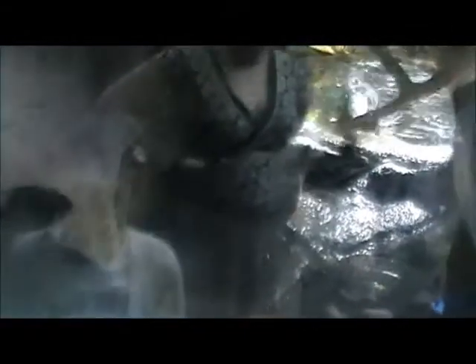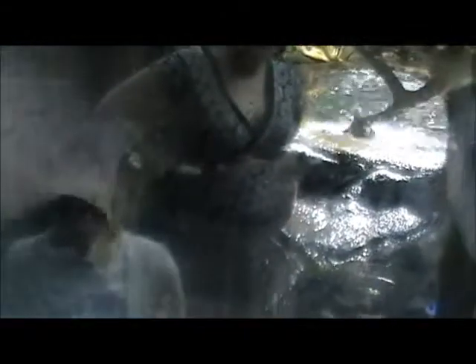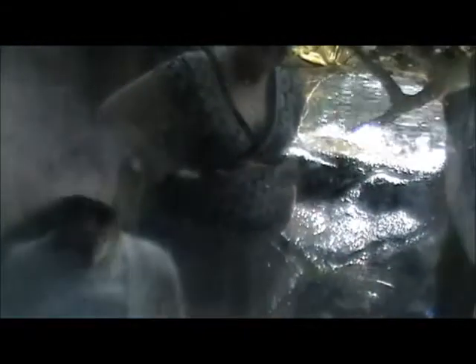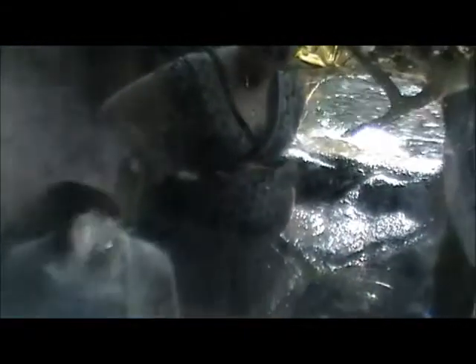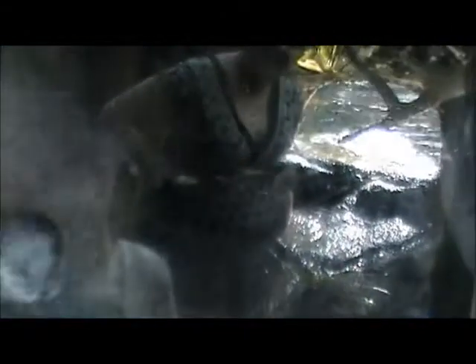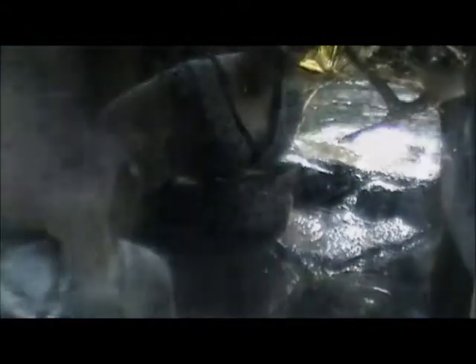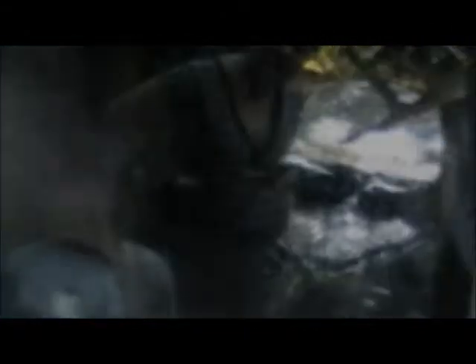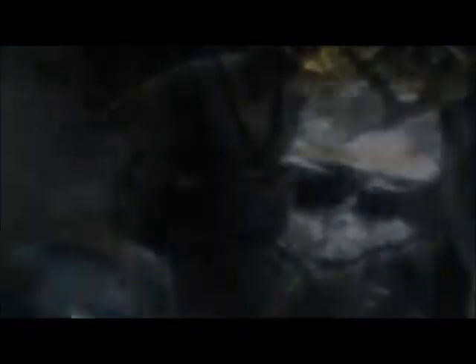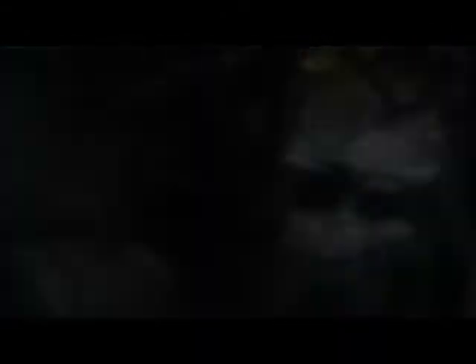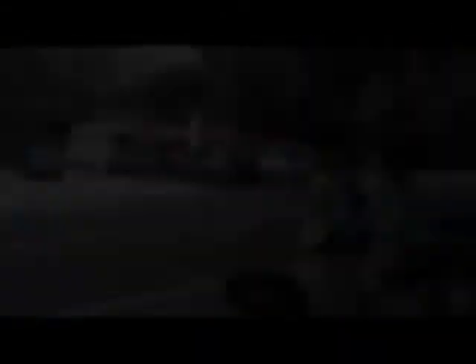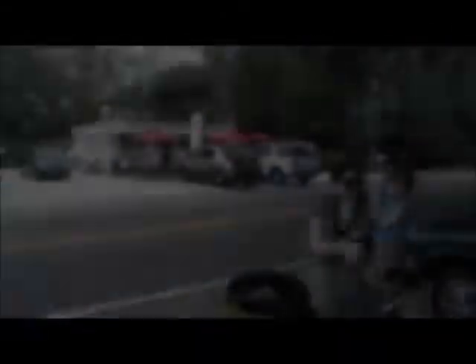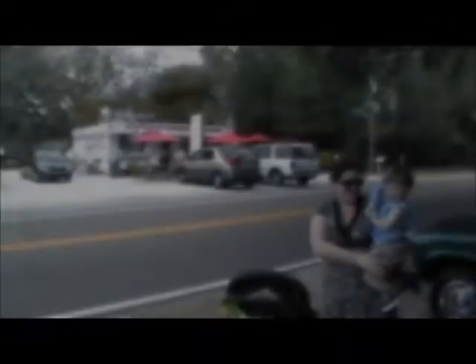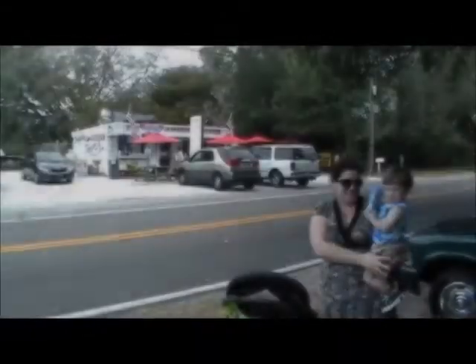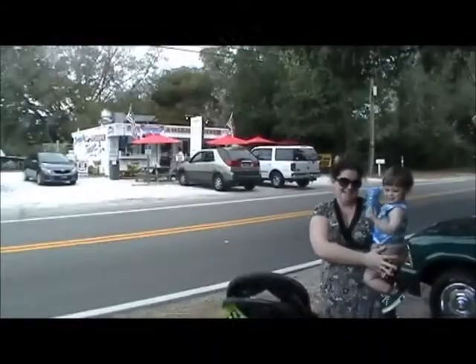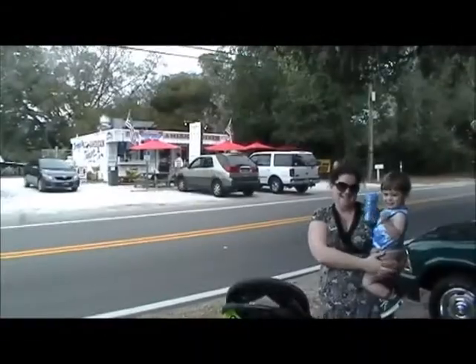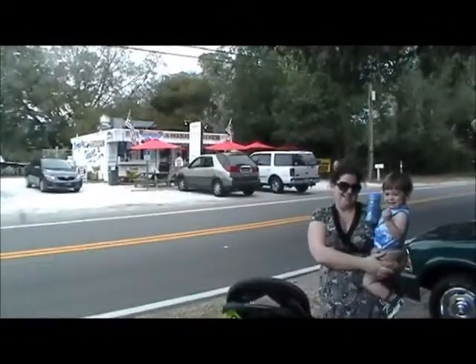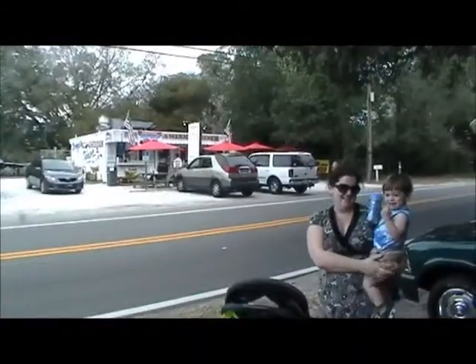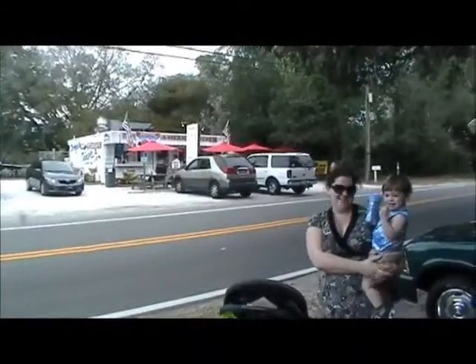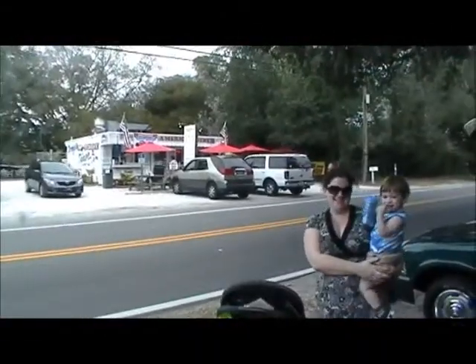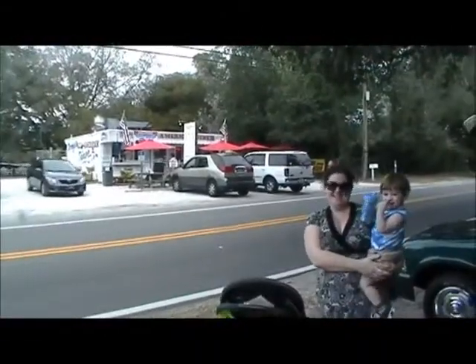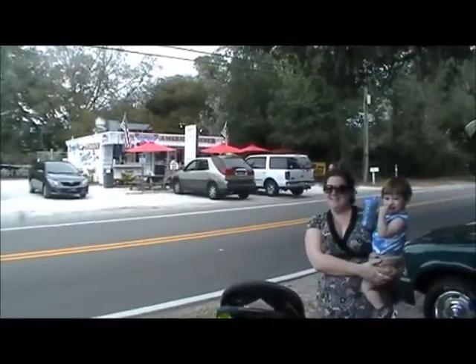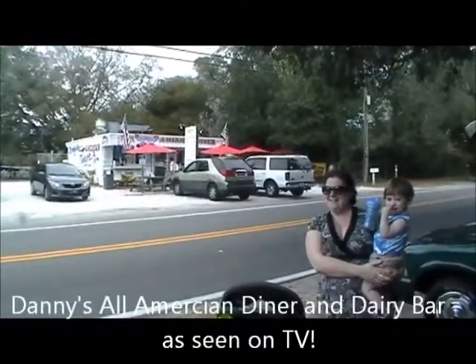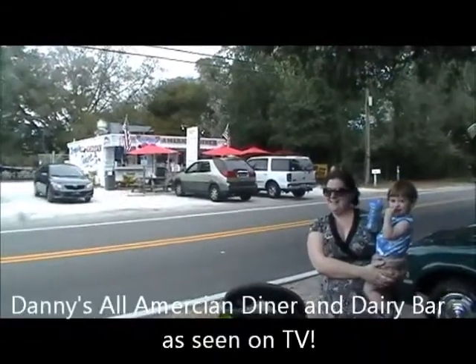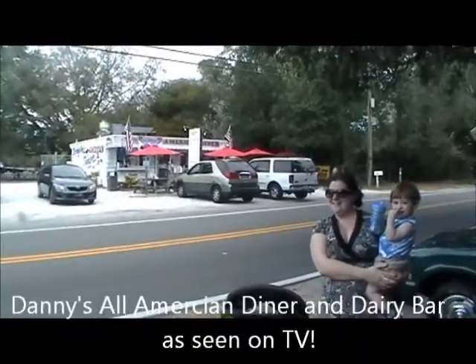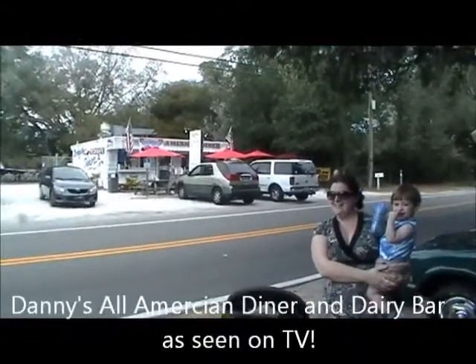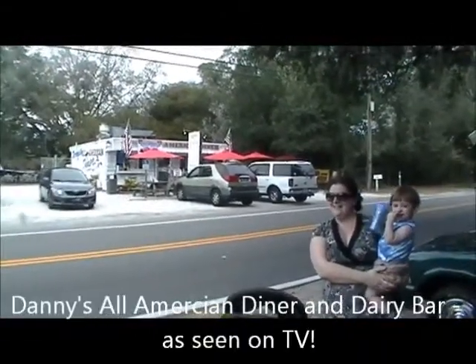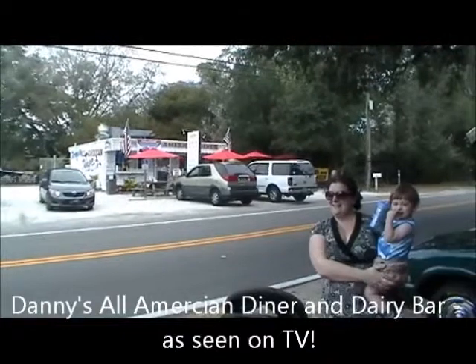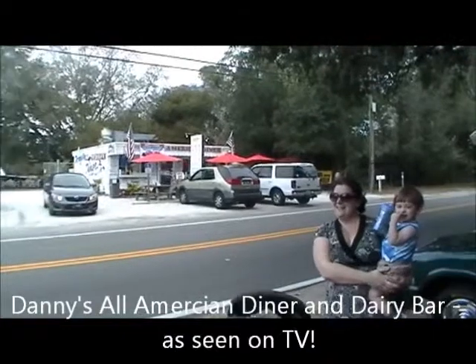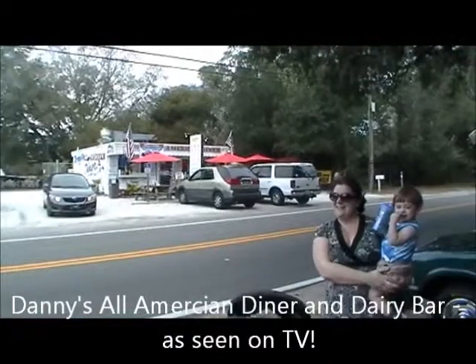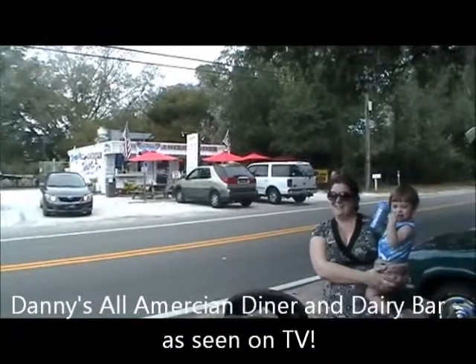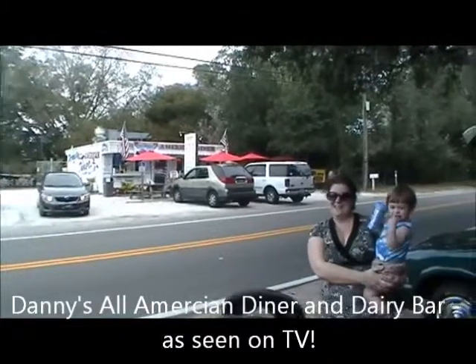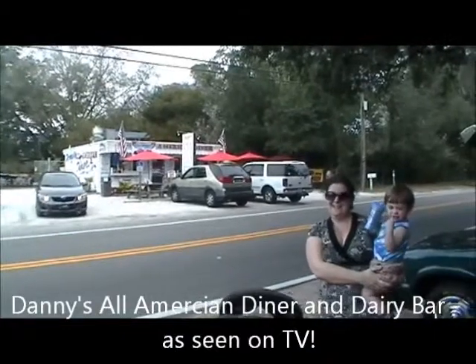We are at Danny's All-American Diner and Dairy Bar, just like on TV.